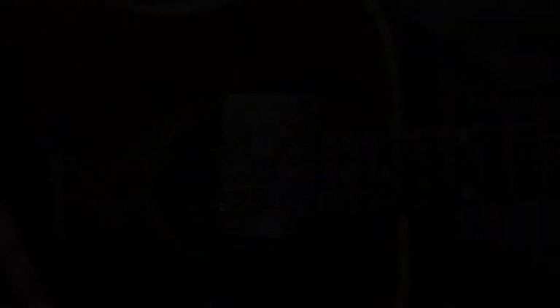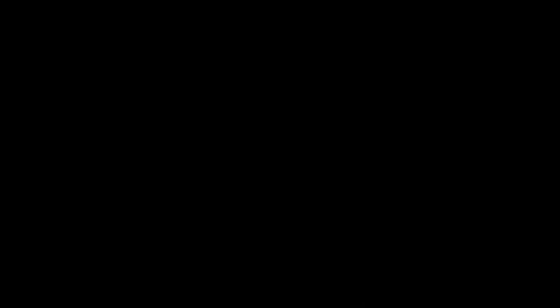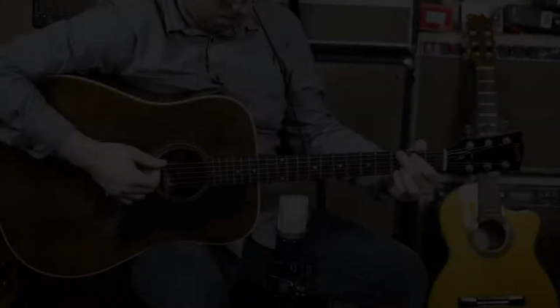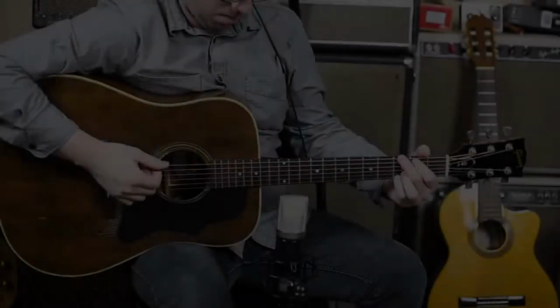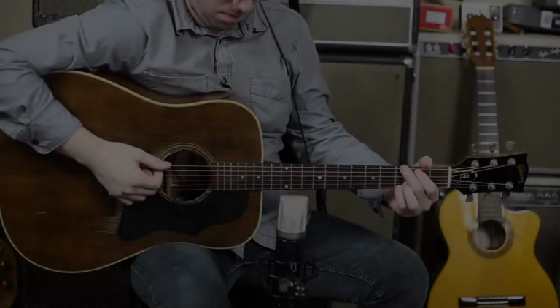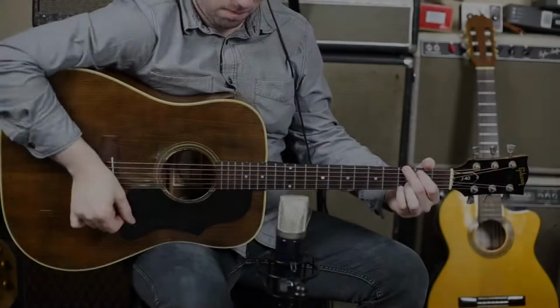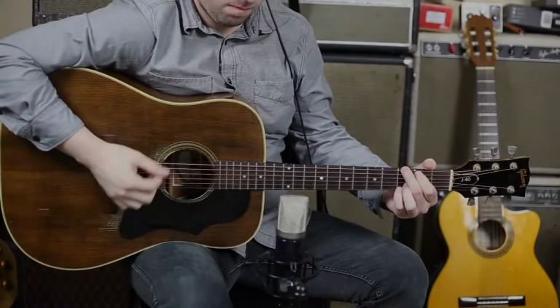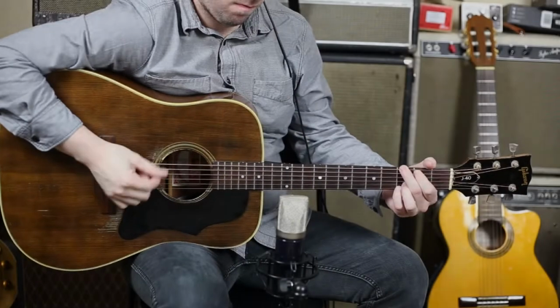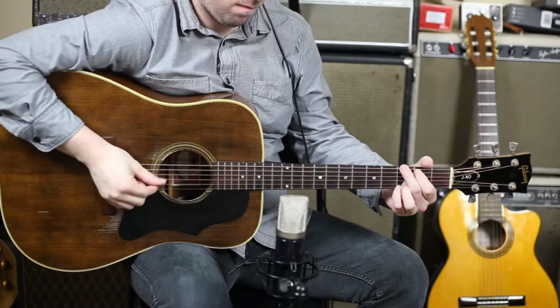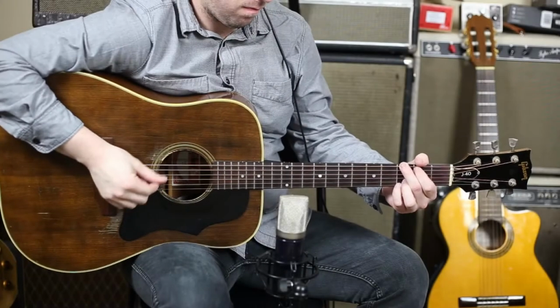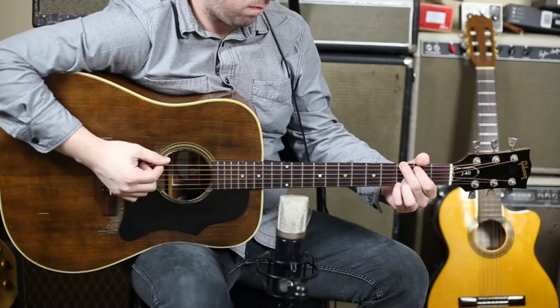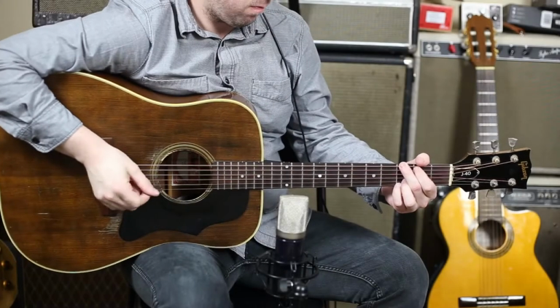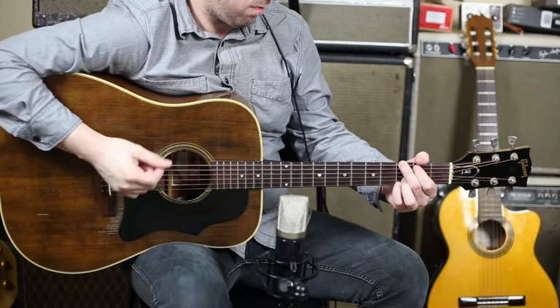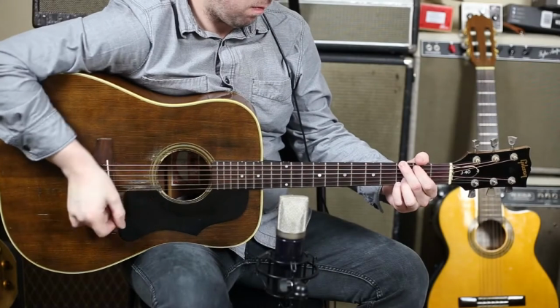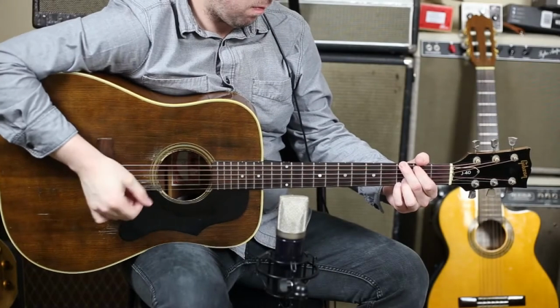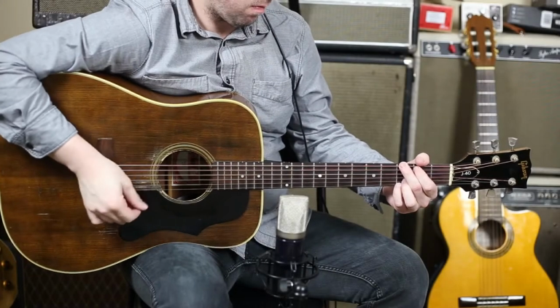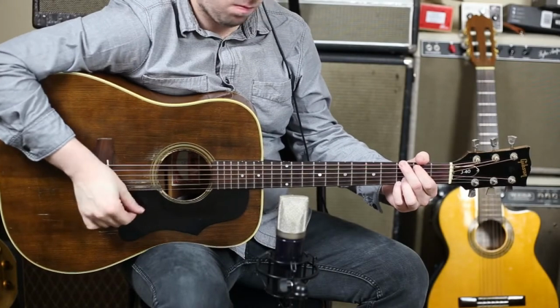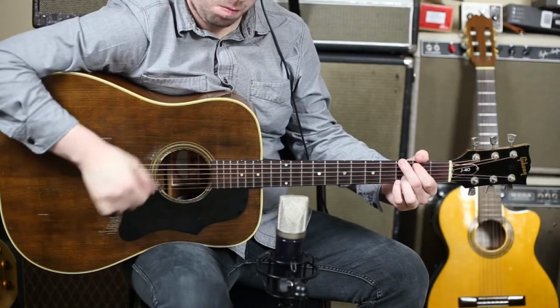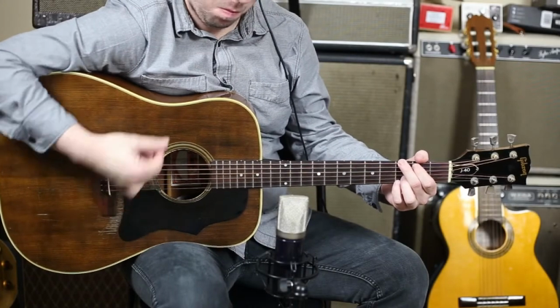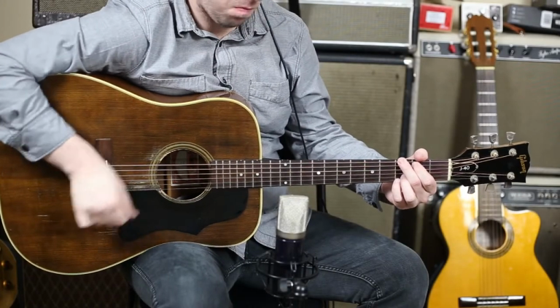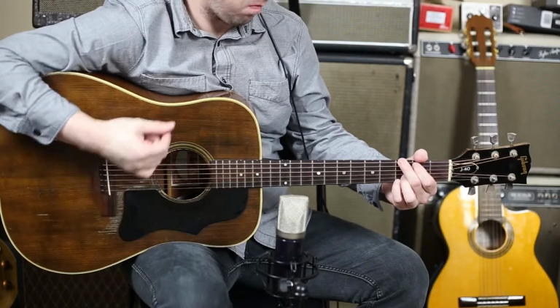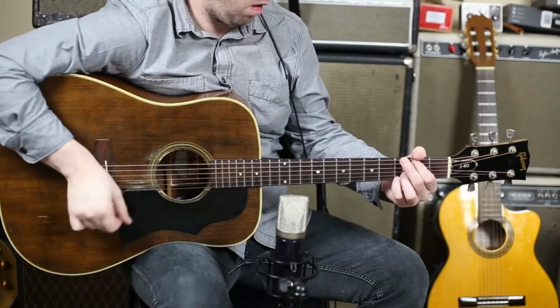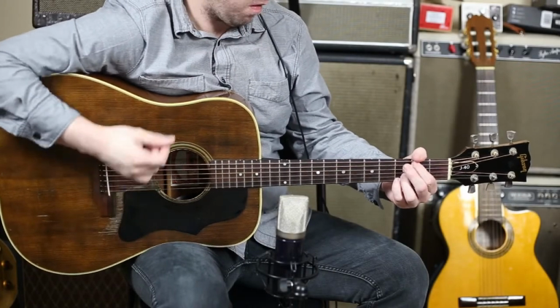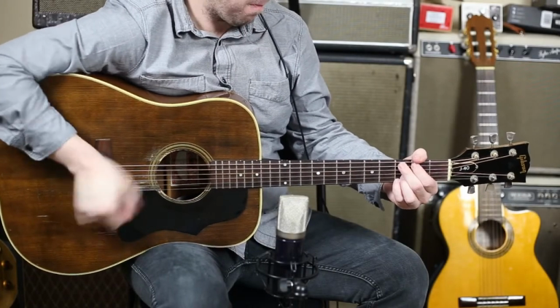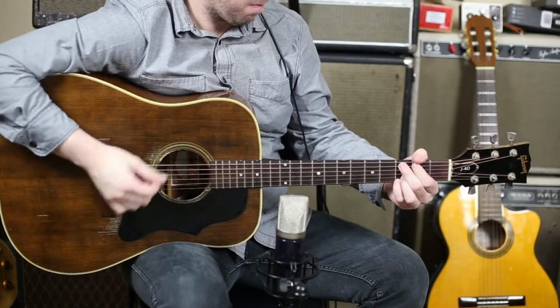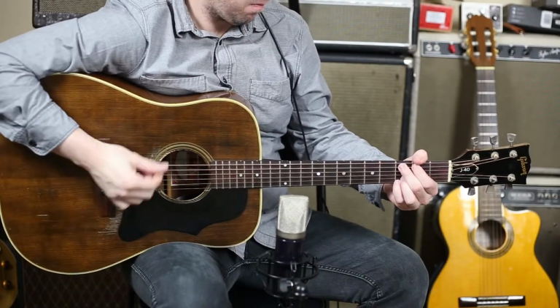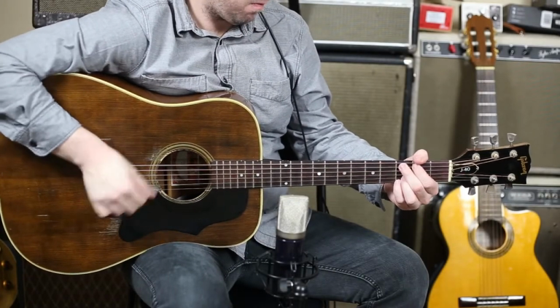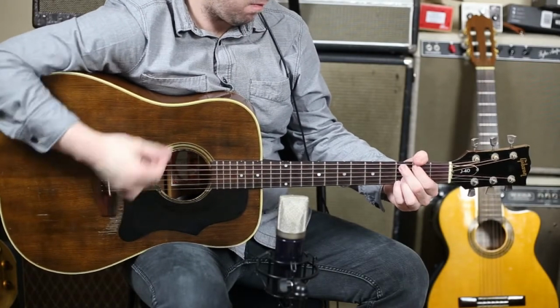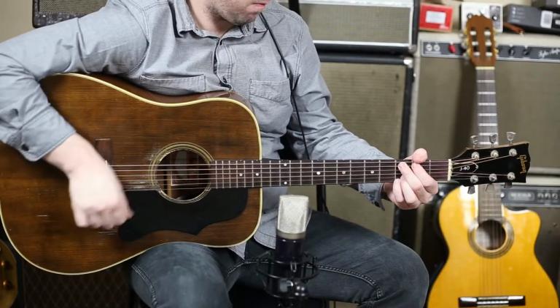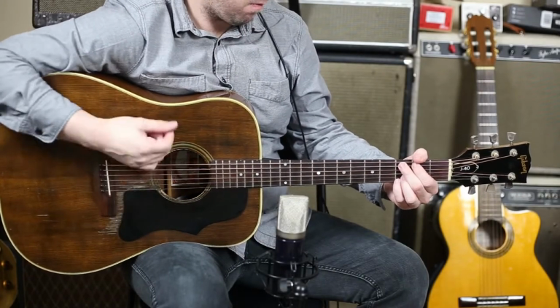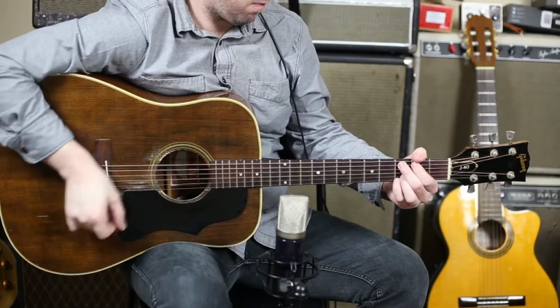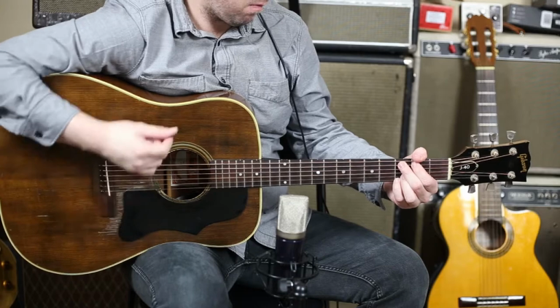Hey, what's up everybody? Today we are checking out the Roswell Pro Audio's Delphos condenser microphone.